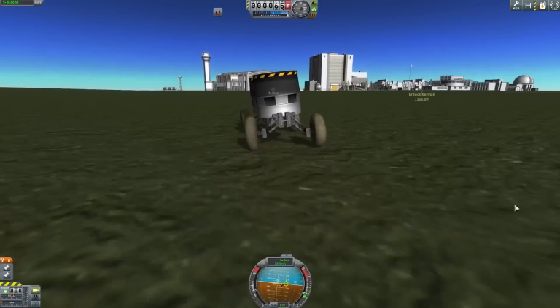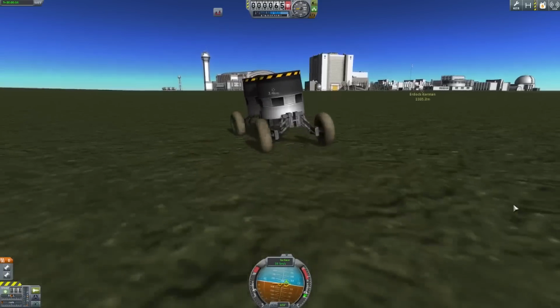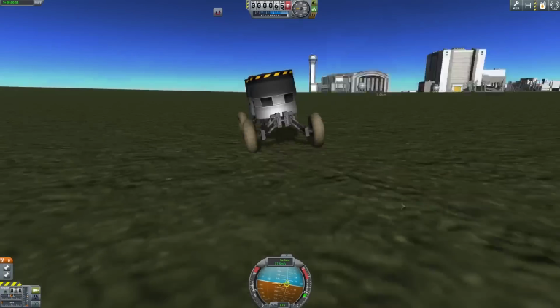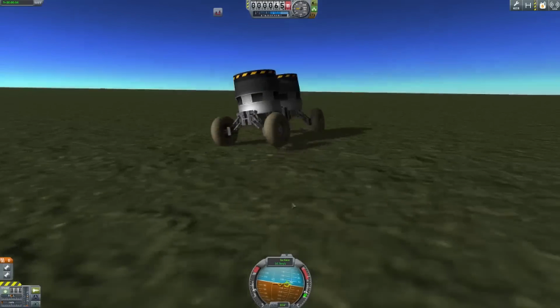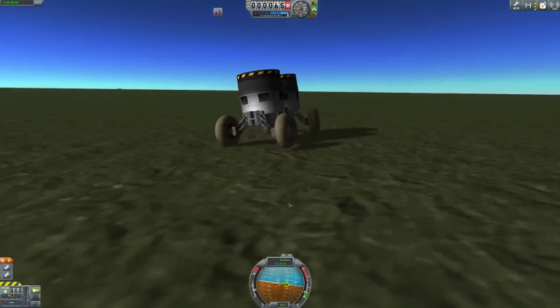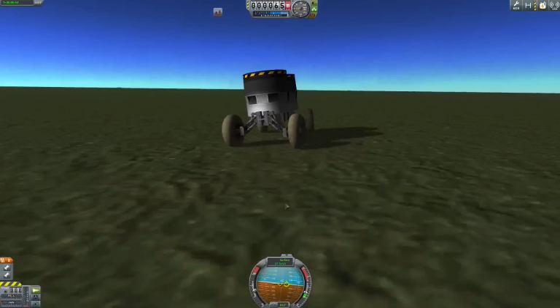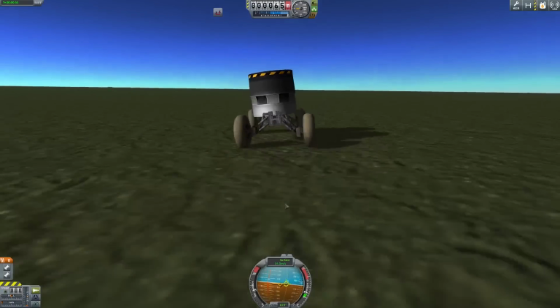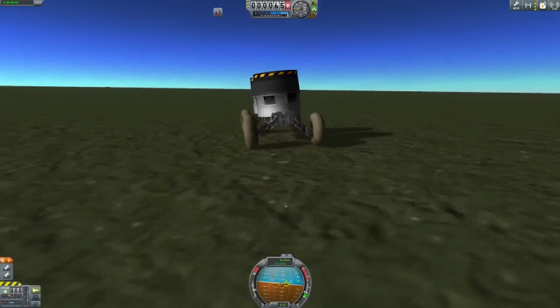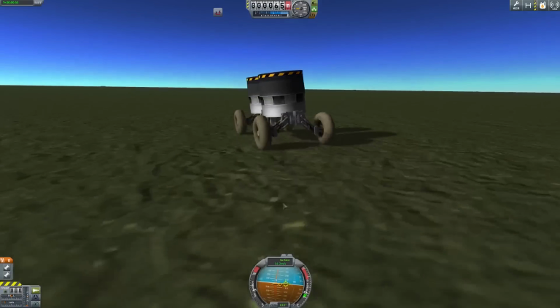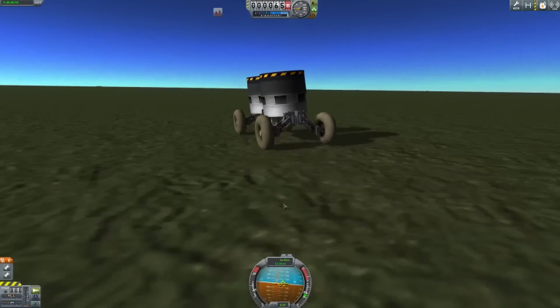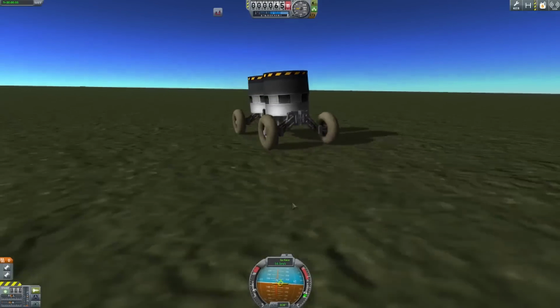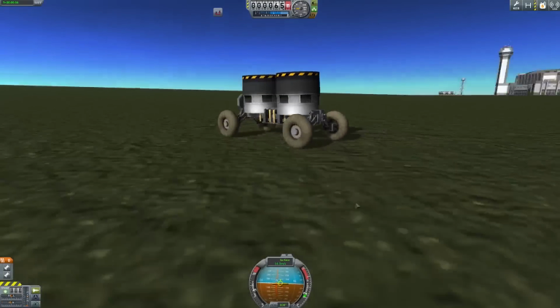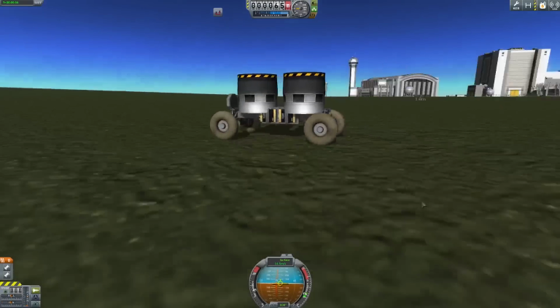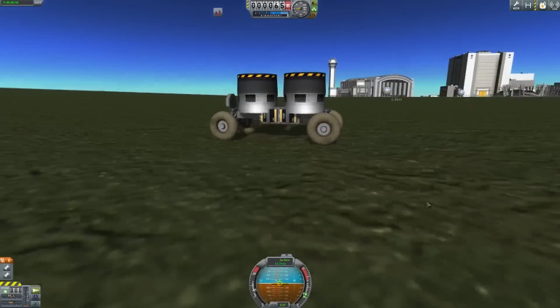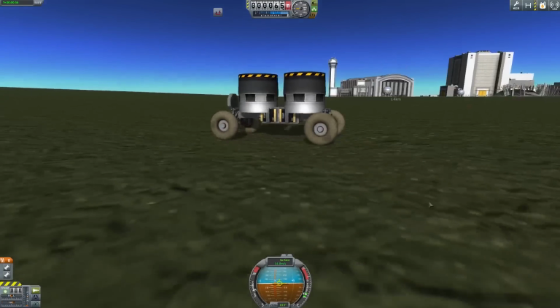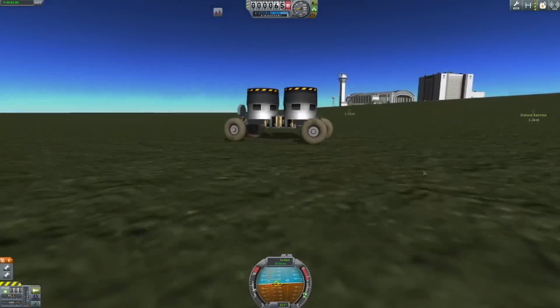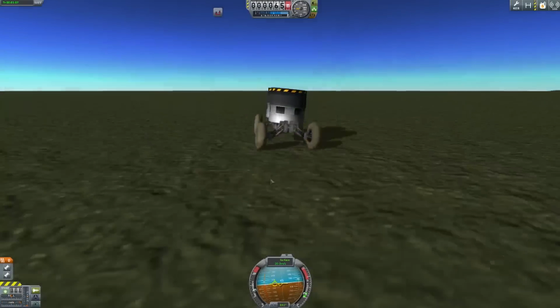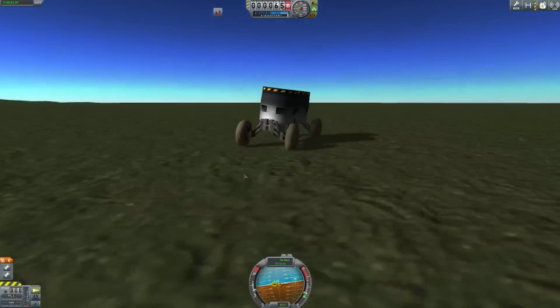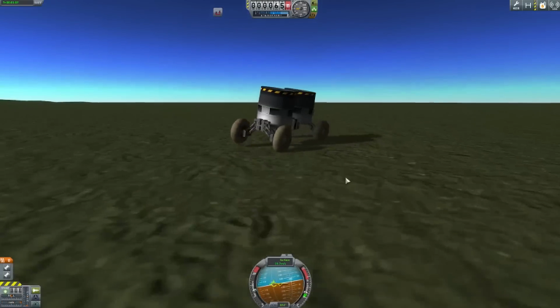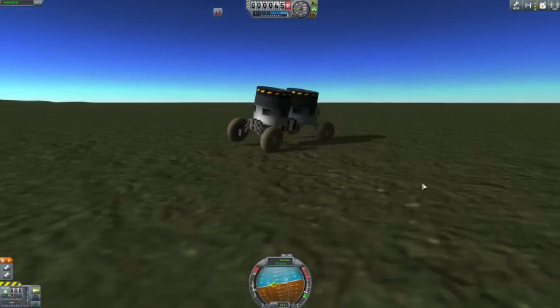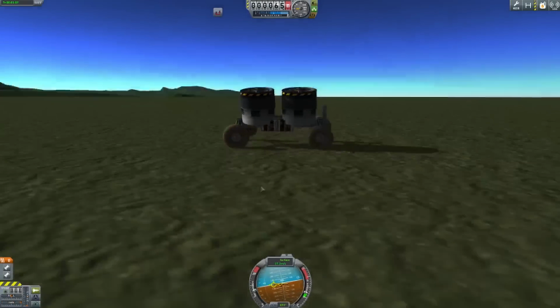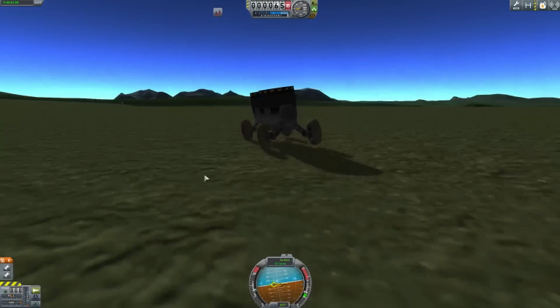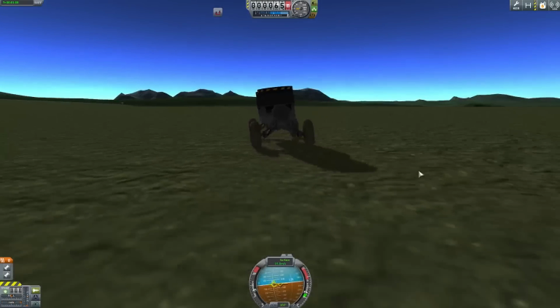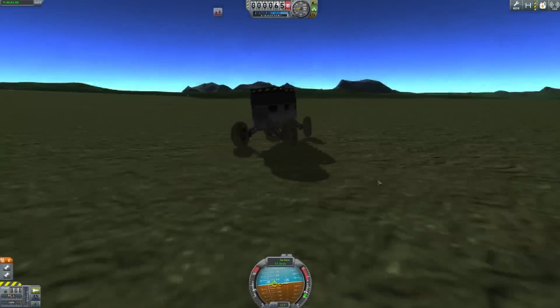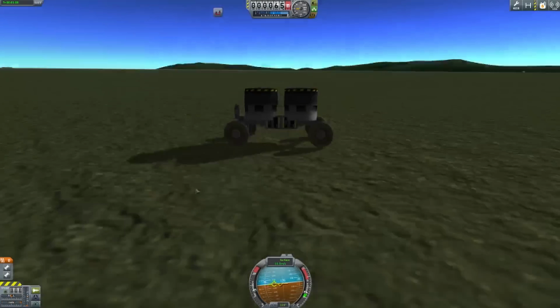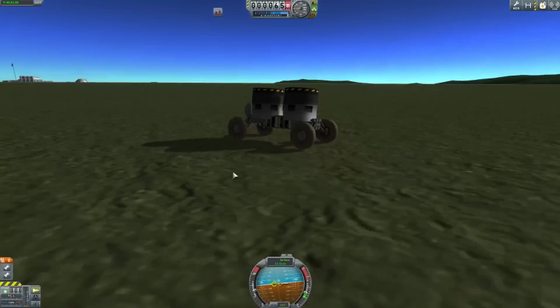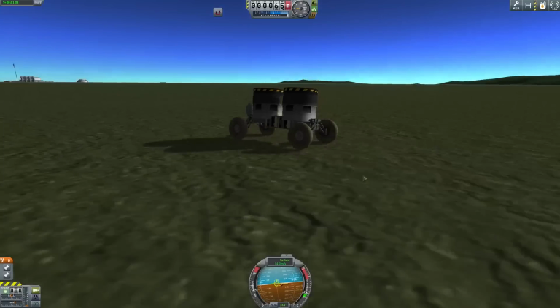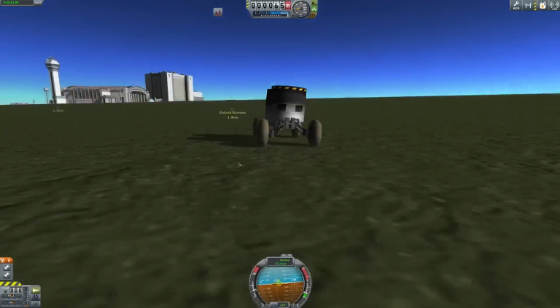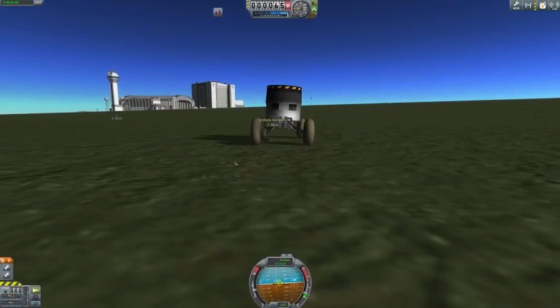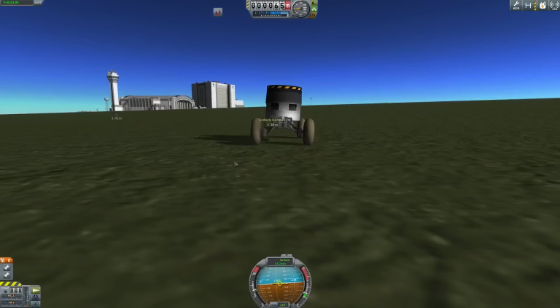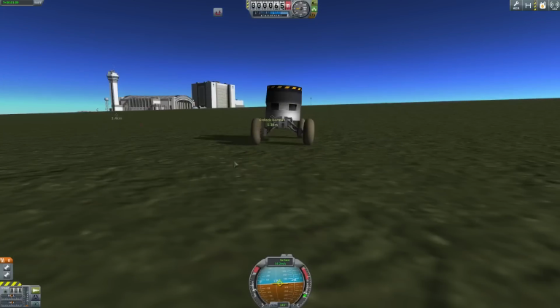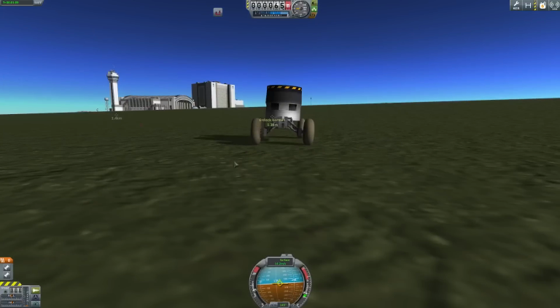I'm so excited to share this with all of you, and I'm sure you are excited to boot up KSP and explore all the new possibilities.